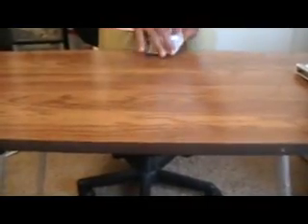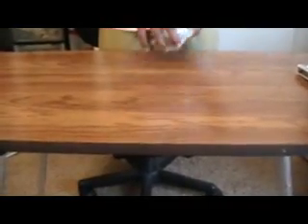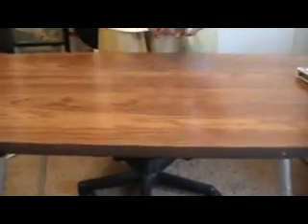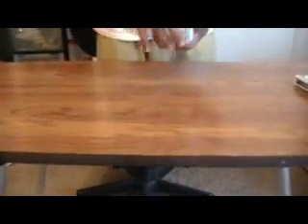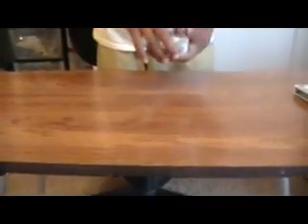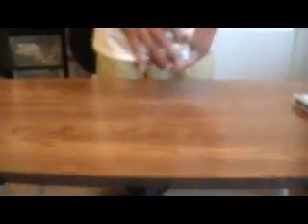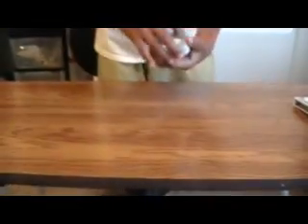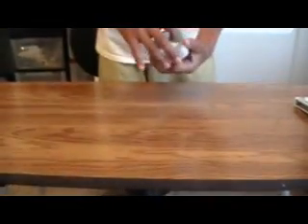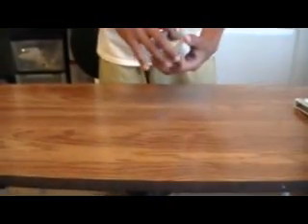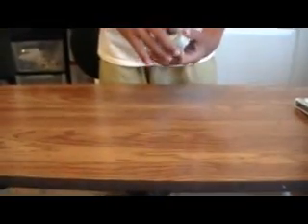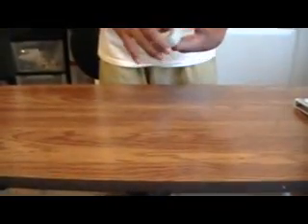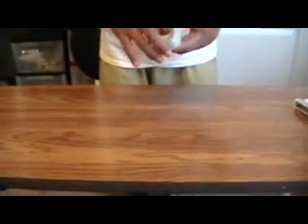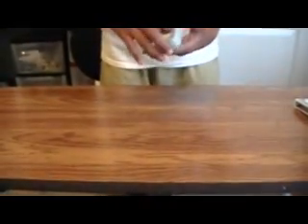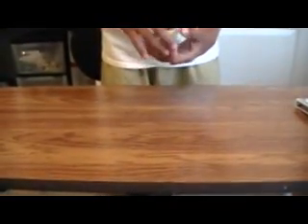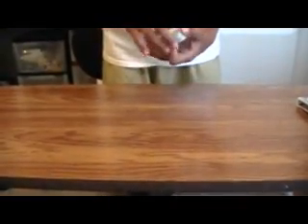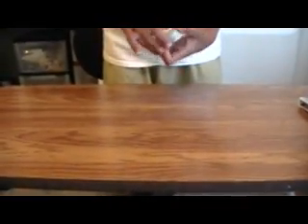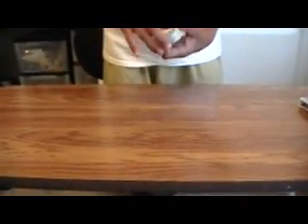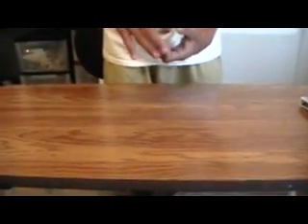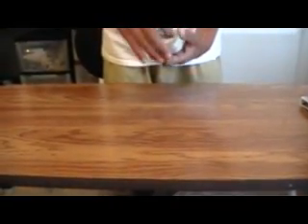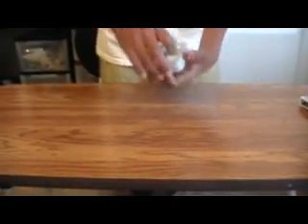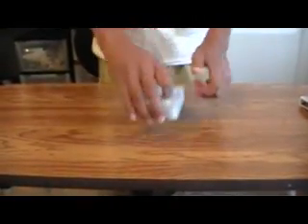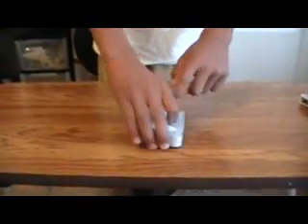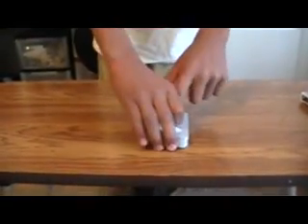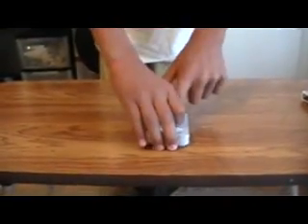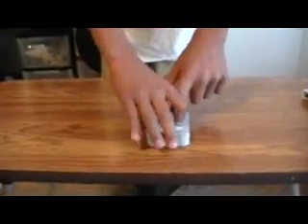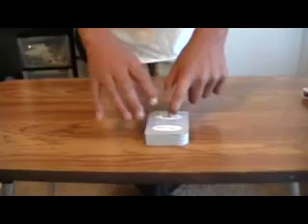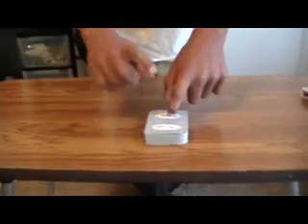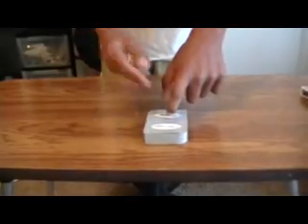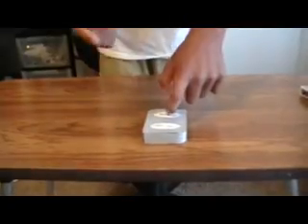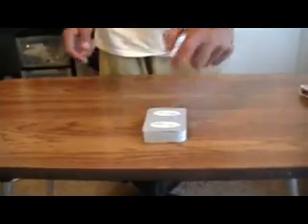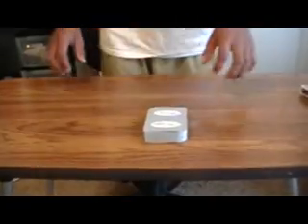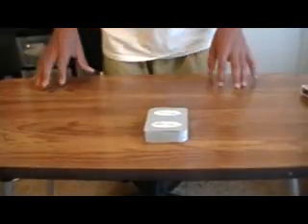Okay, just put it on top of it here. So, whatever the number of your card was, that's how many cards I want you to take off the top of the deck.